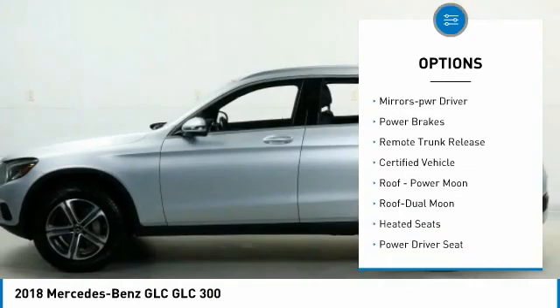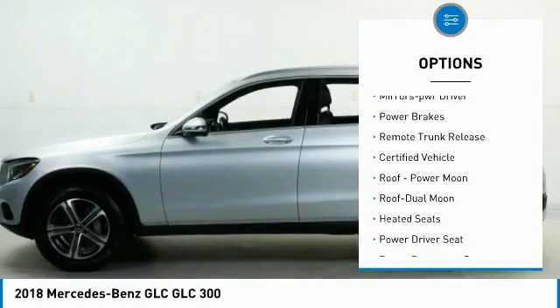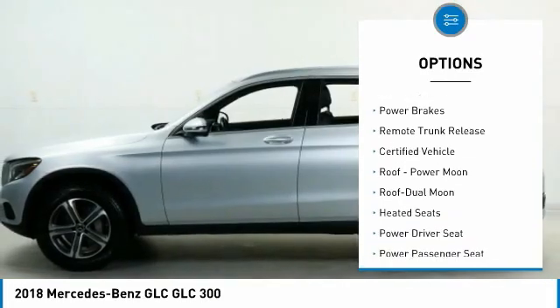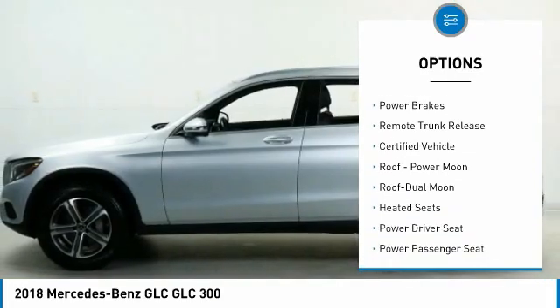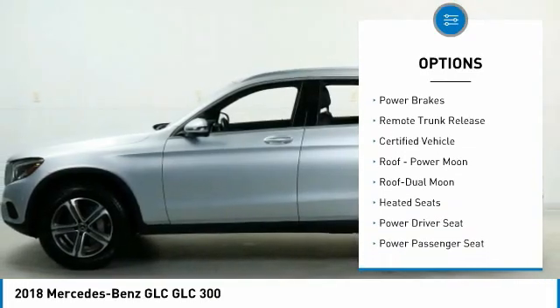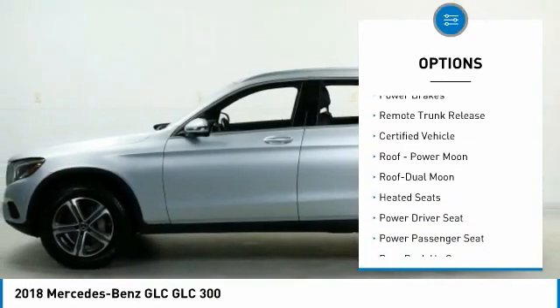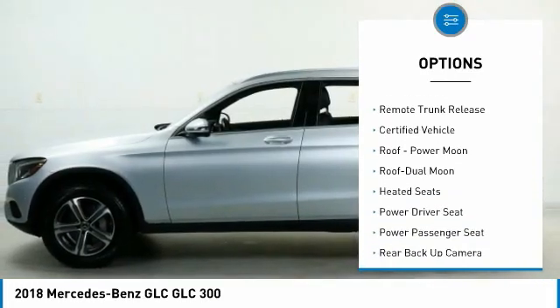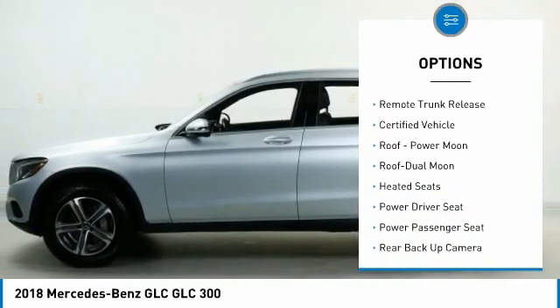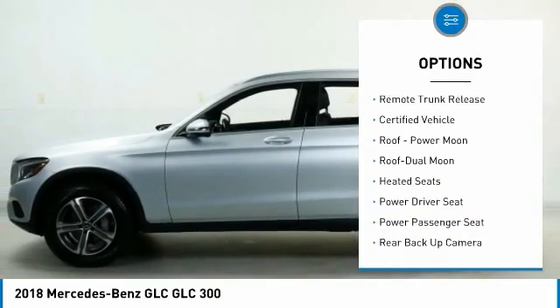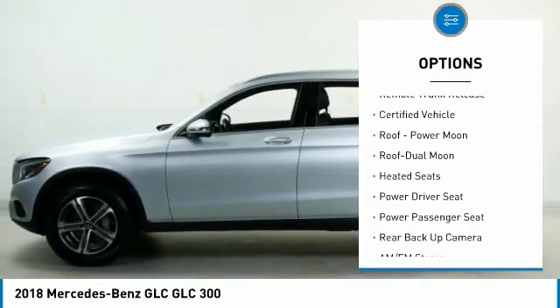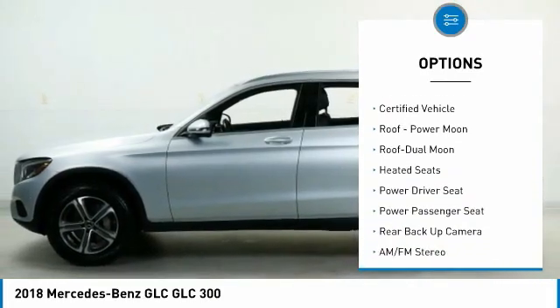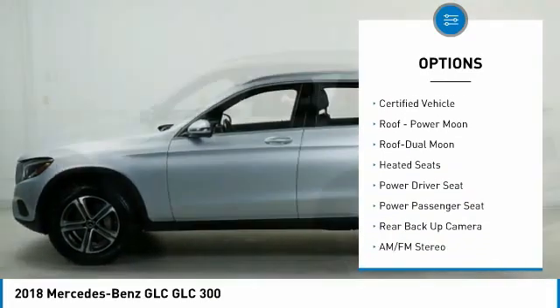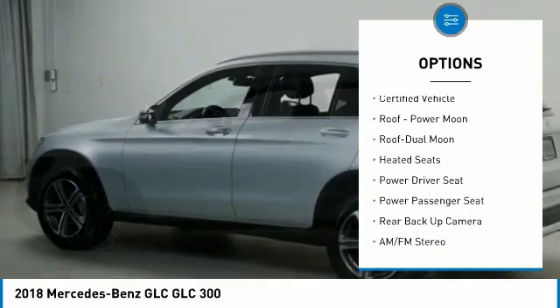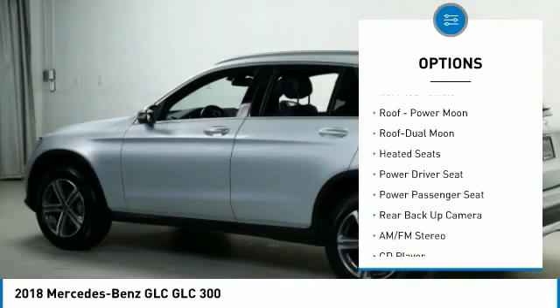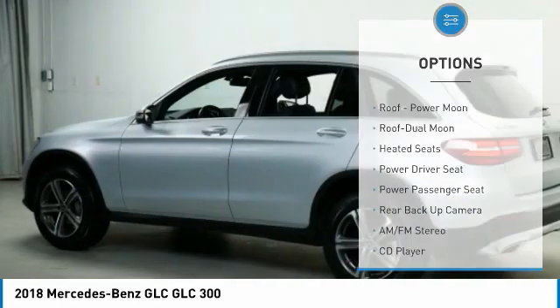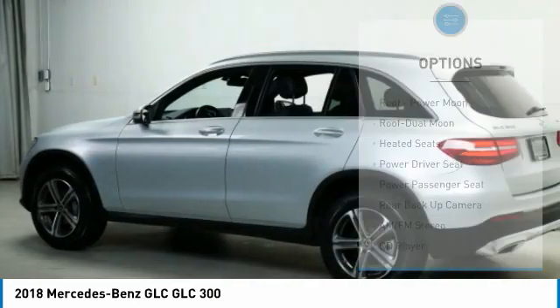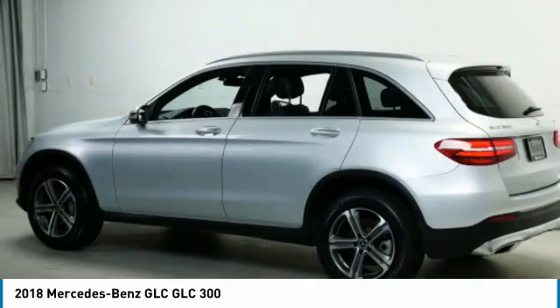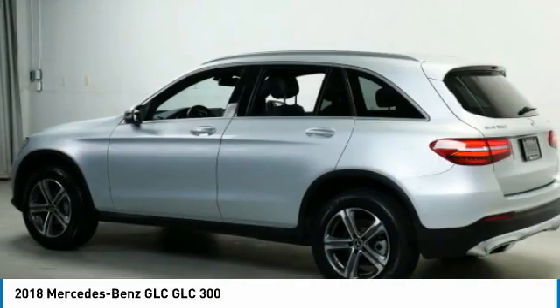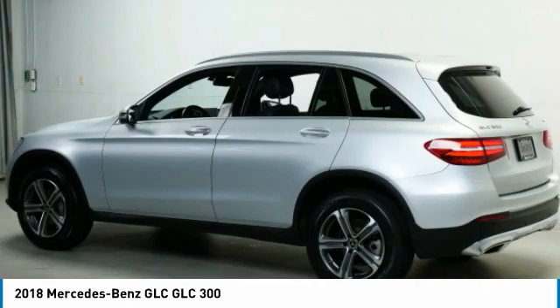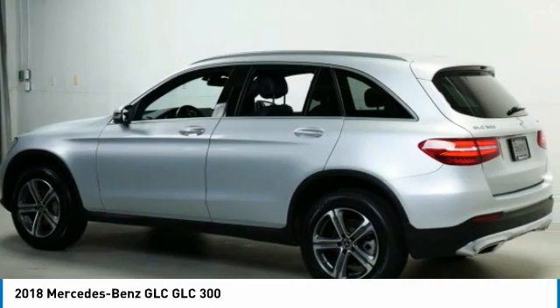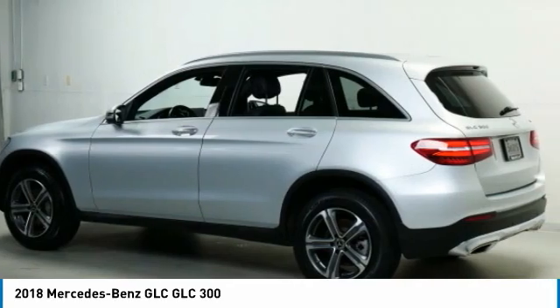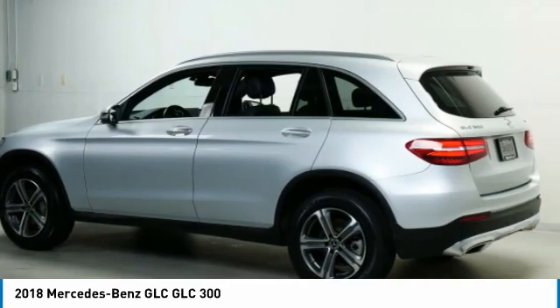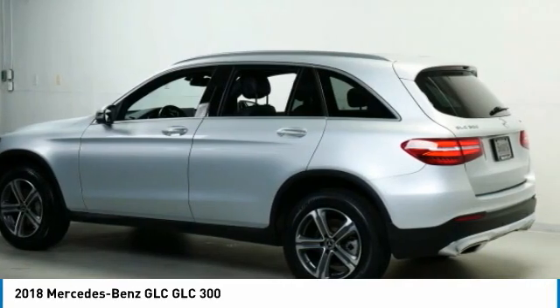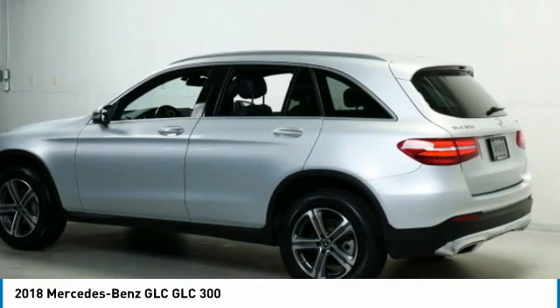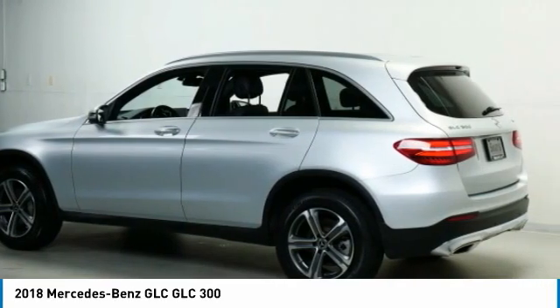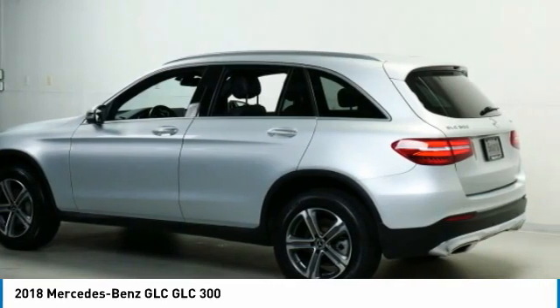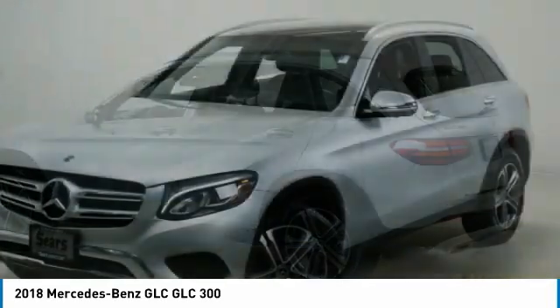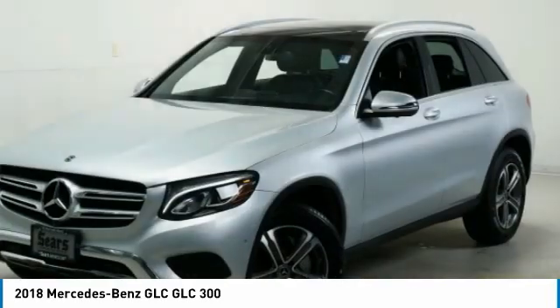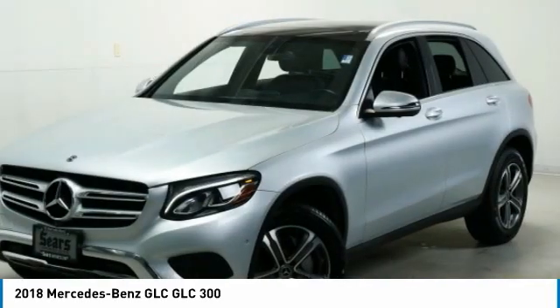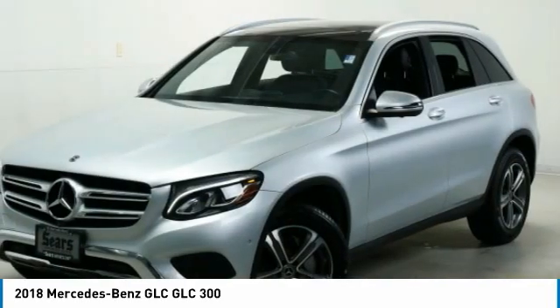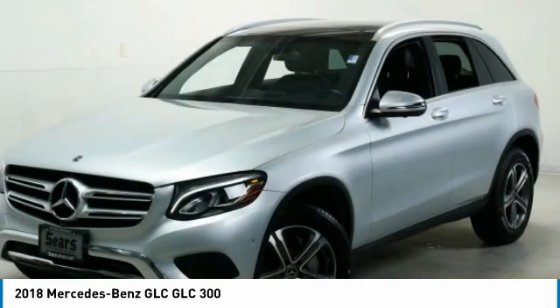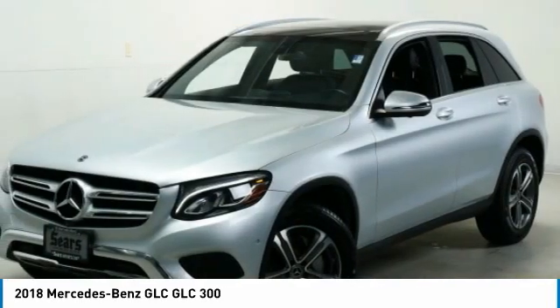Daytime running lights, remote keyless entry, mirror memory, power brakes, and remote trunk release.